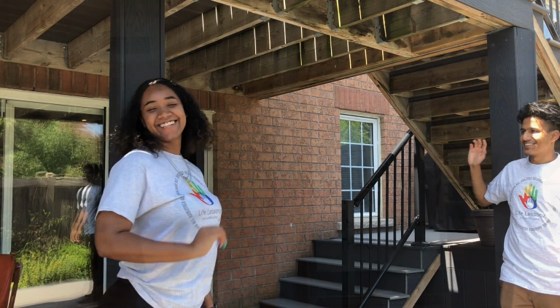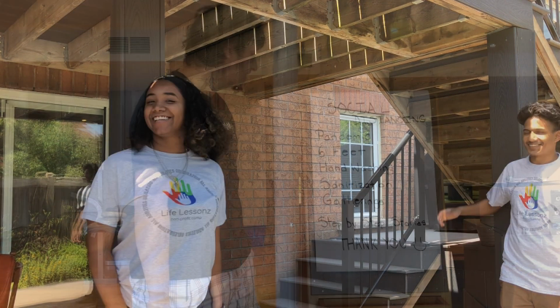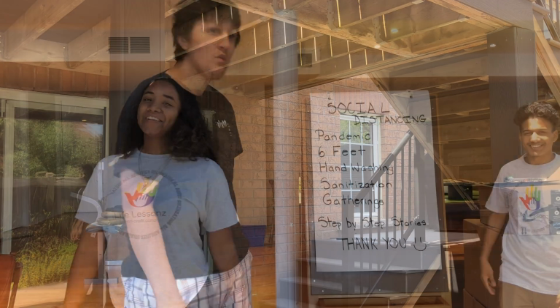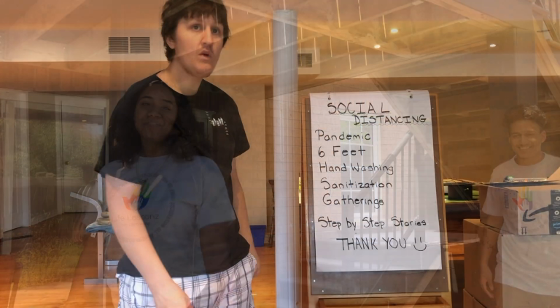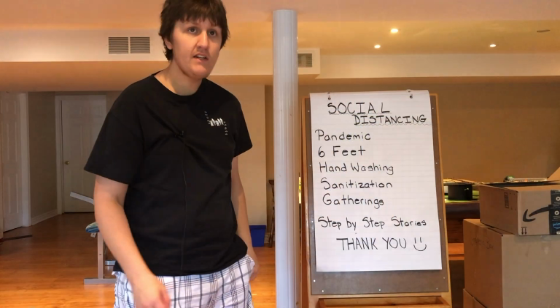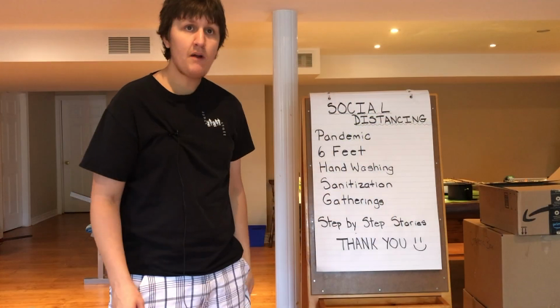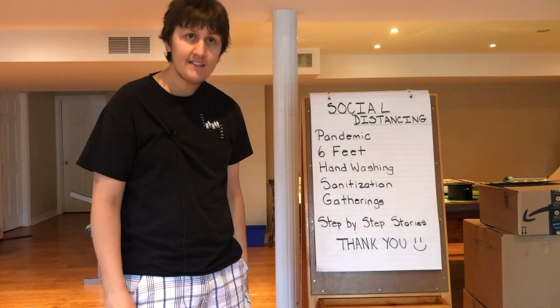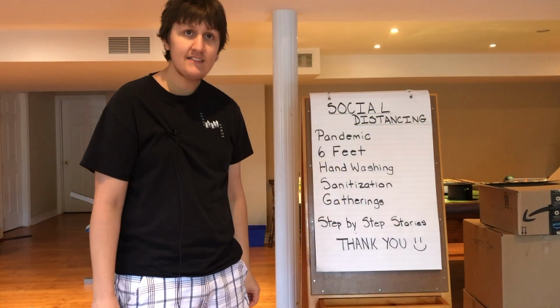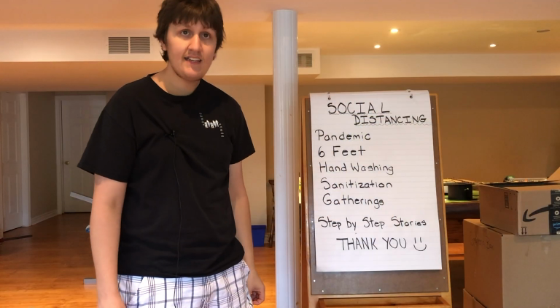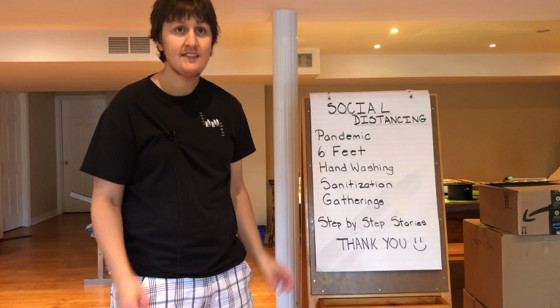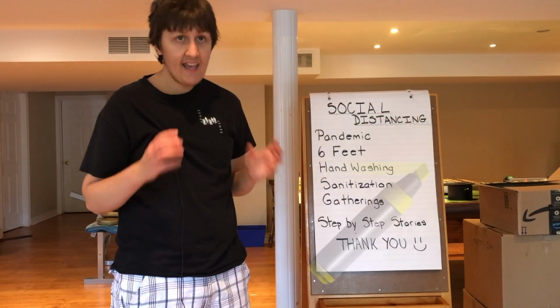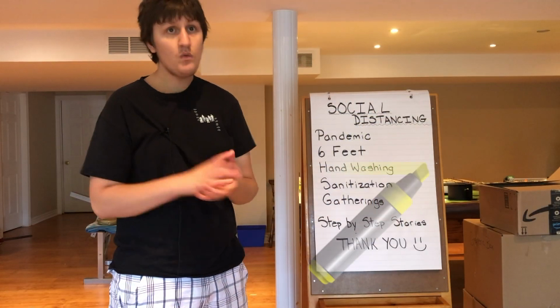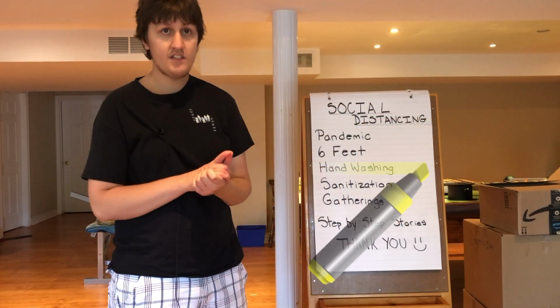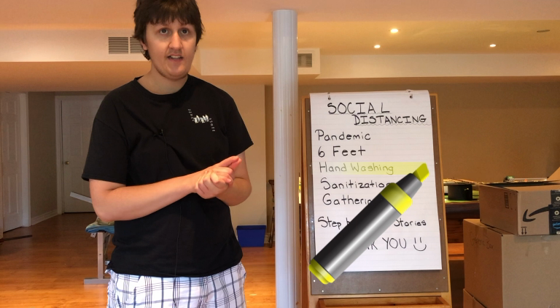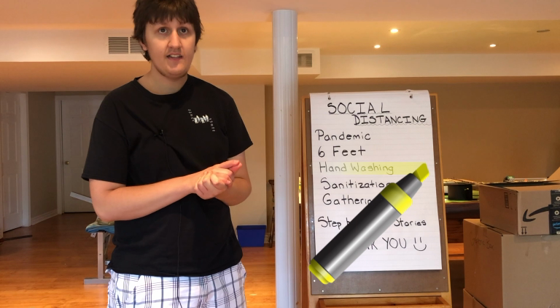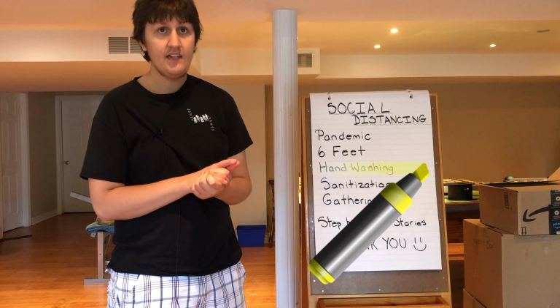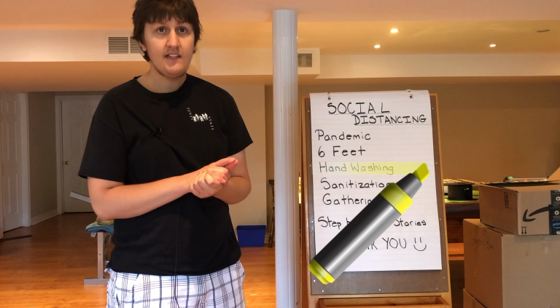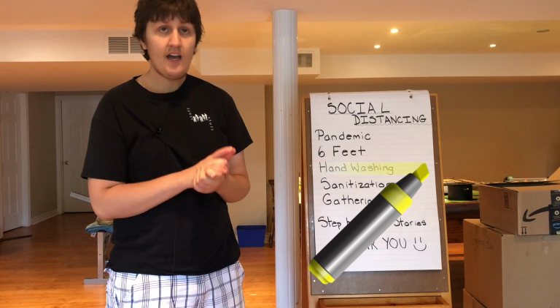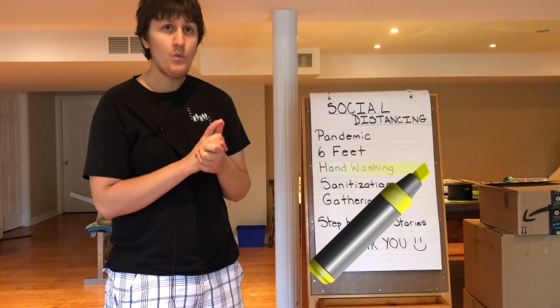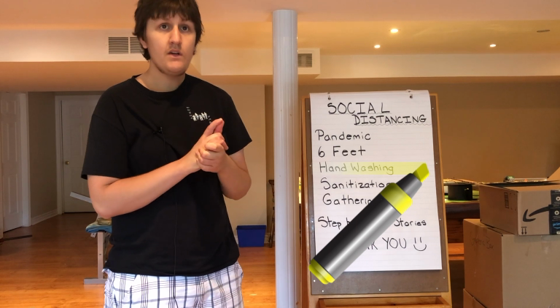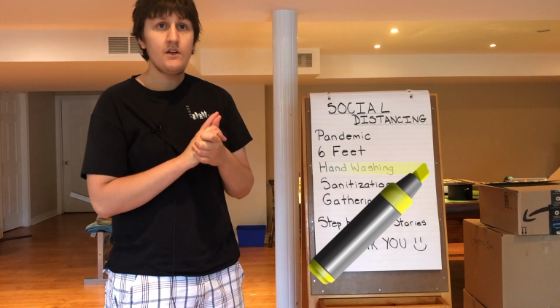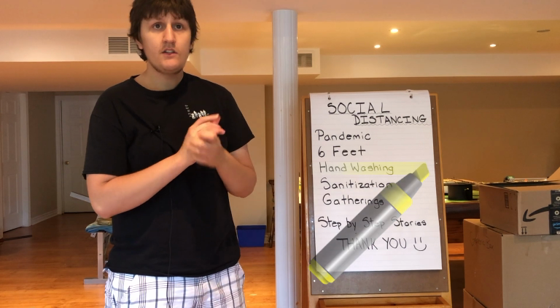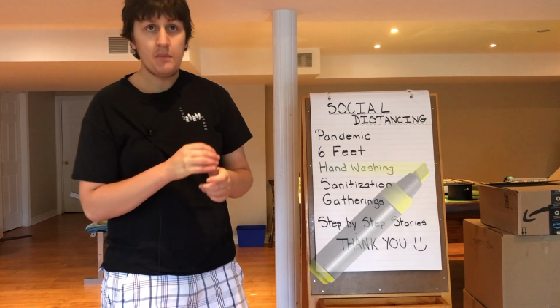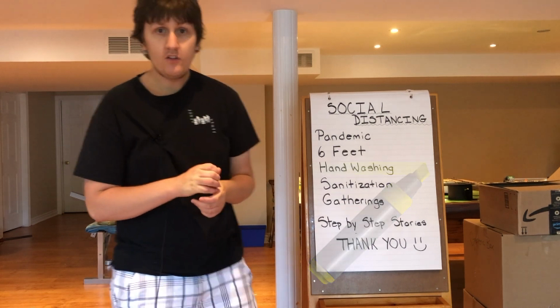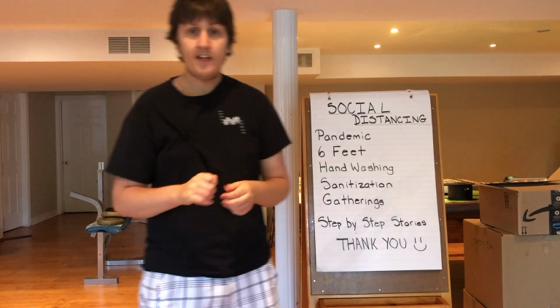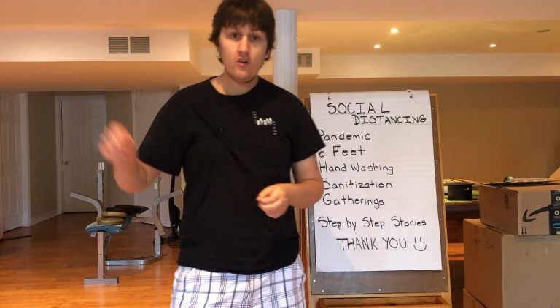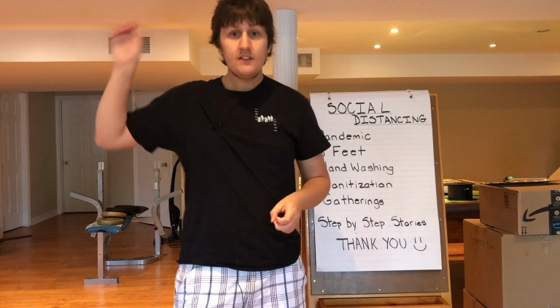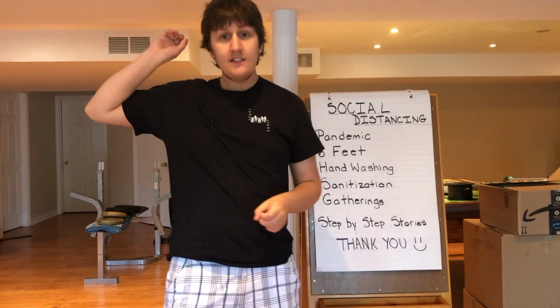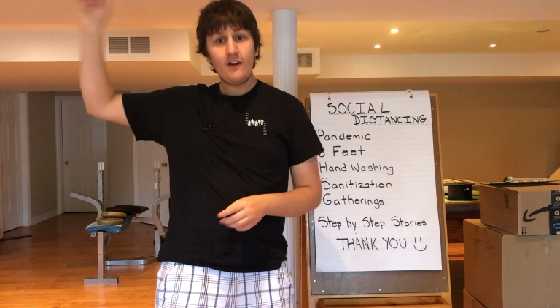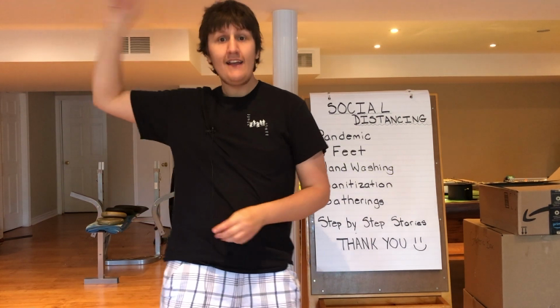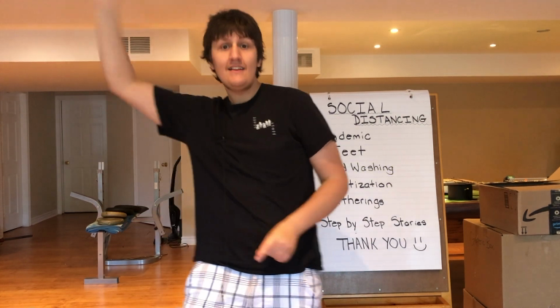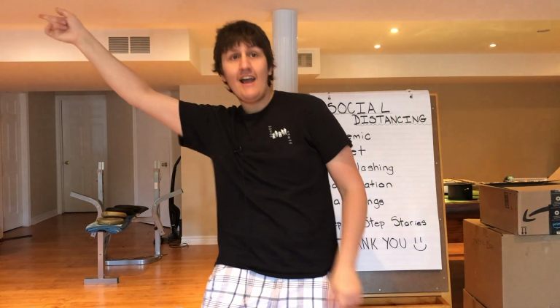What you need to practice is hand washing. There'll be a little video right now.